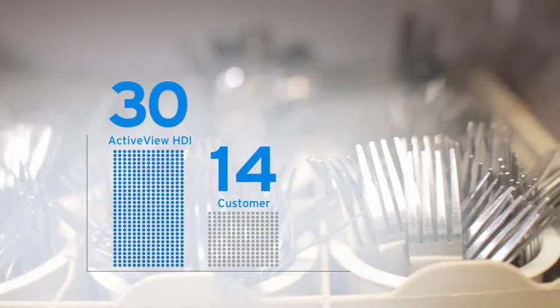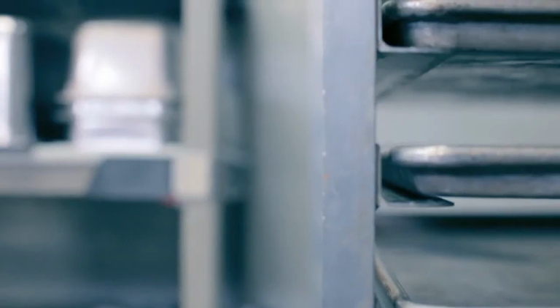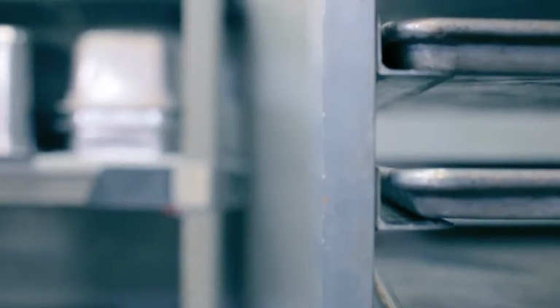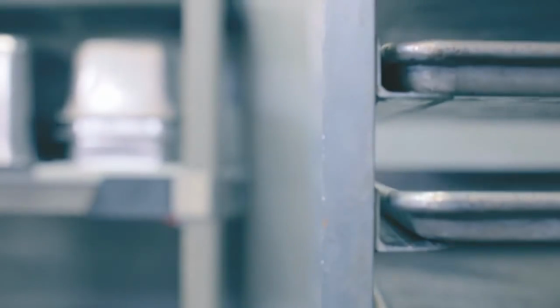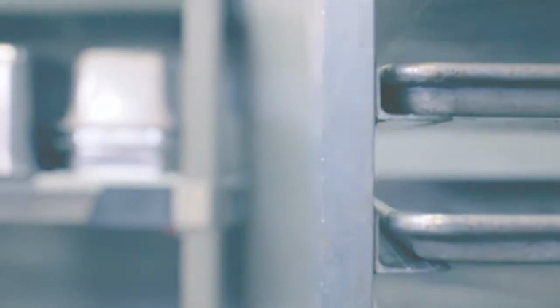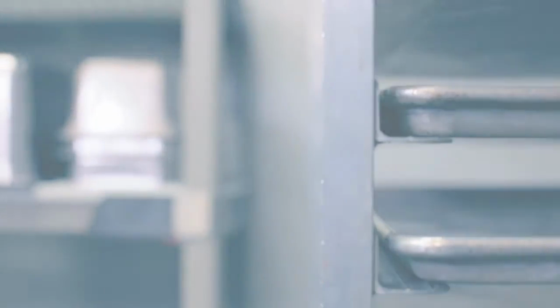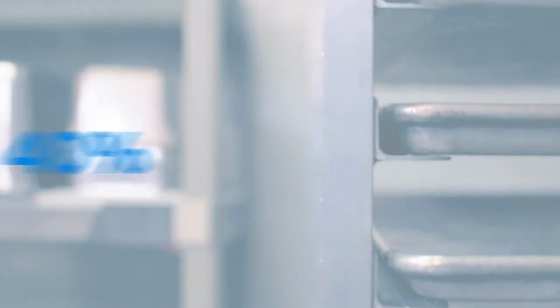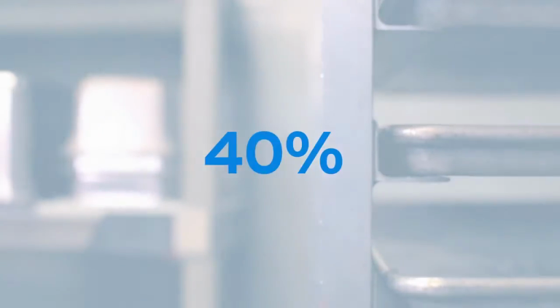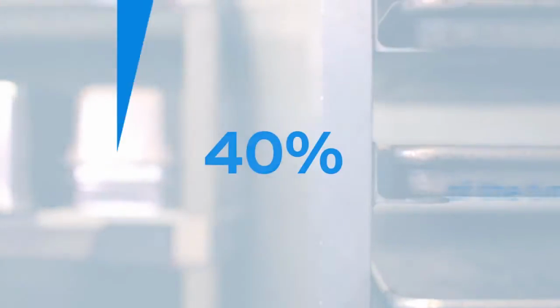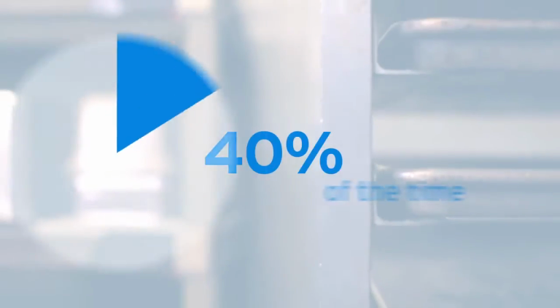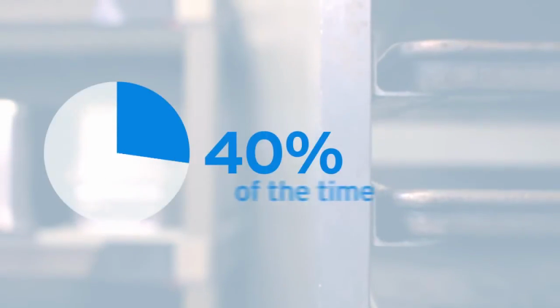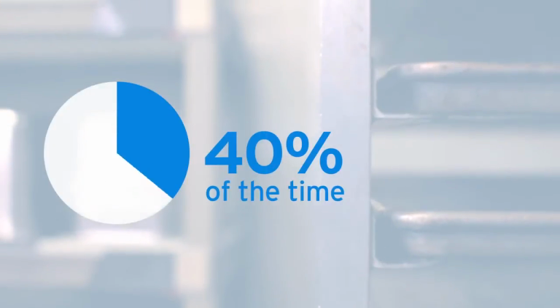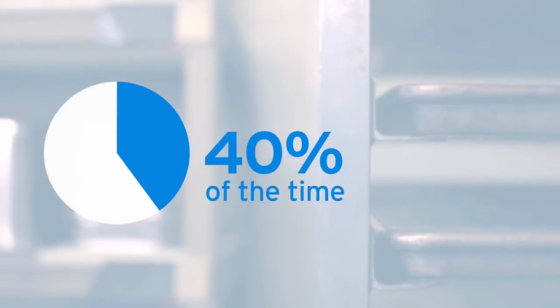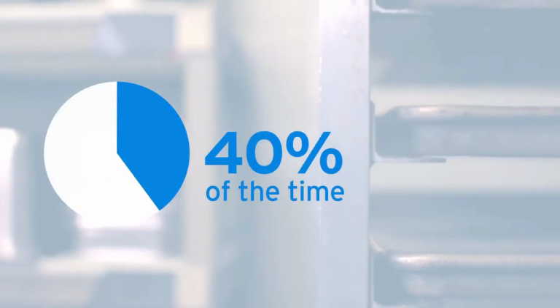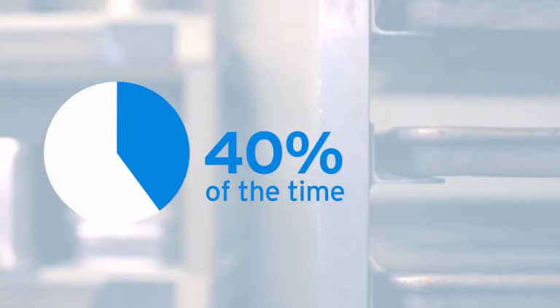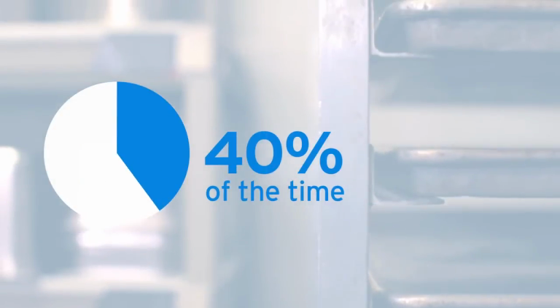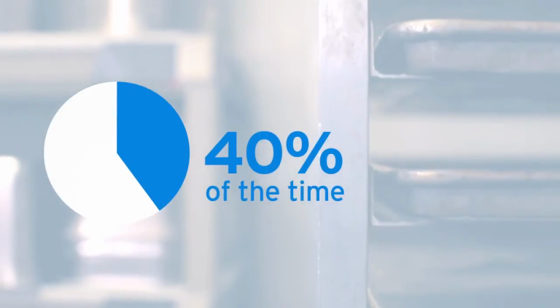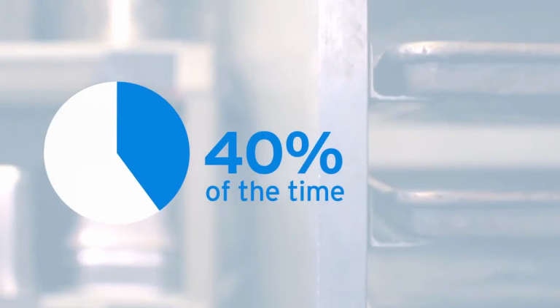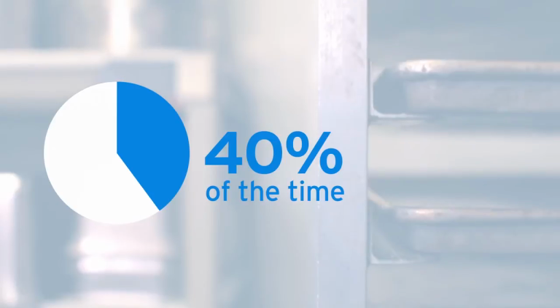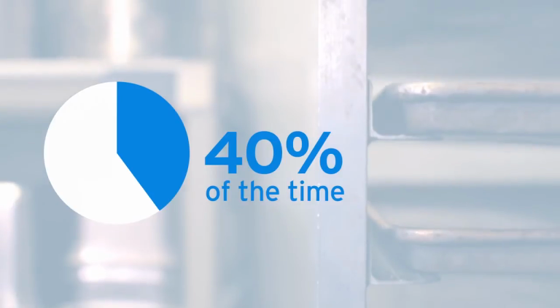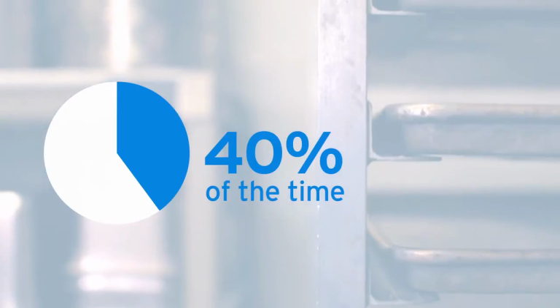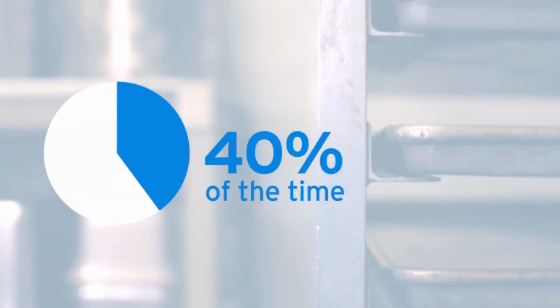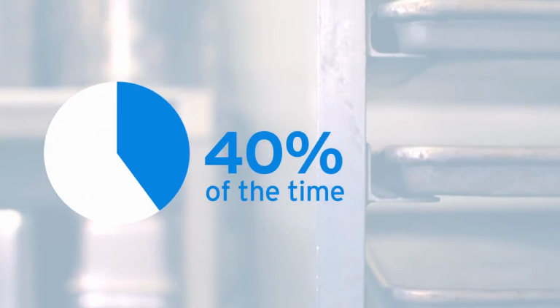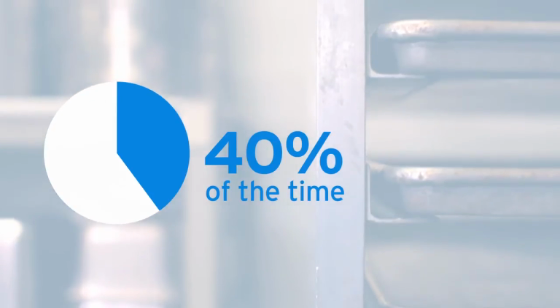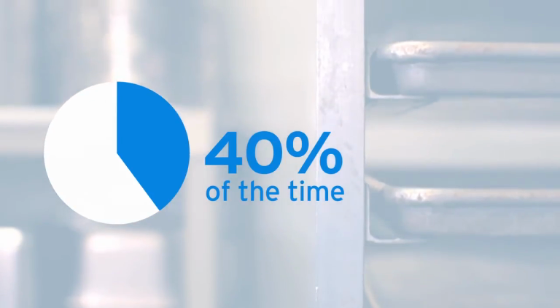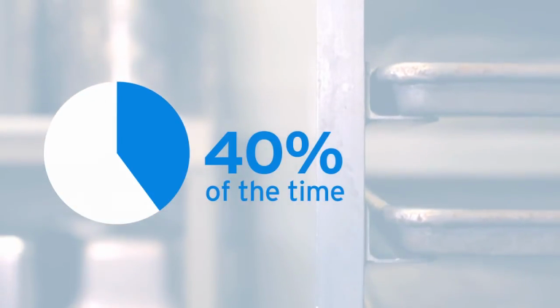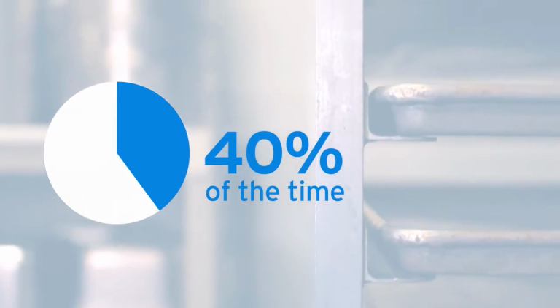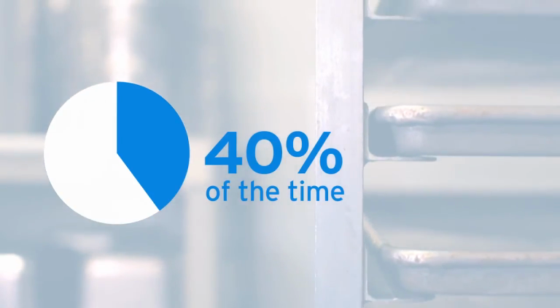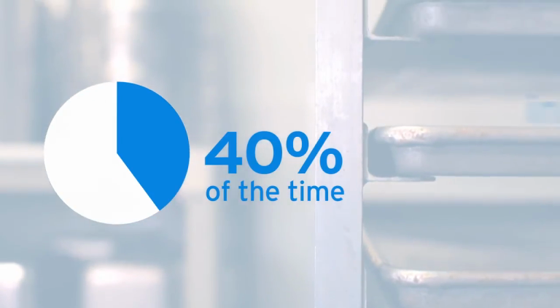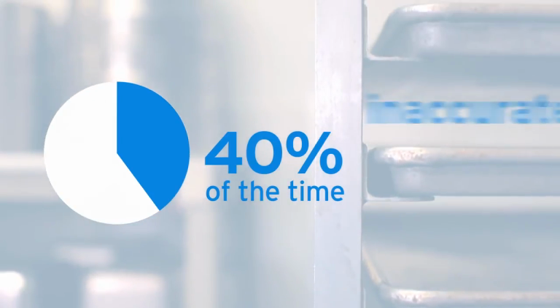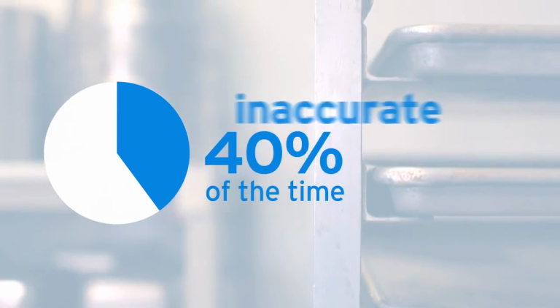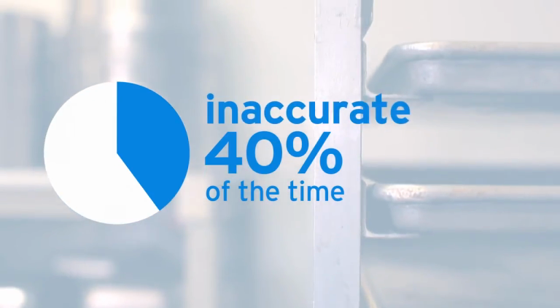In addition, 40% of the time, ActiveView HDI found that the data they were collecting and inputting into their system wasn't always accurate.